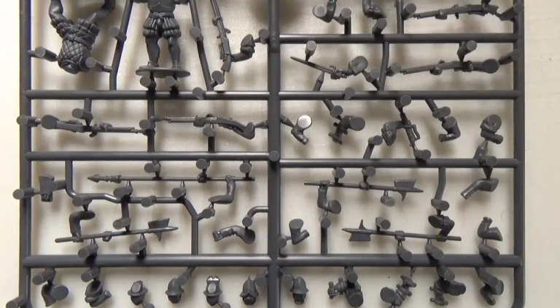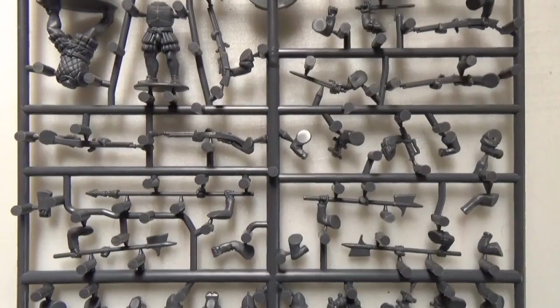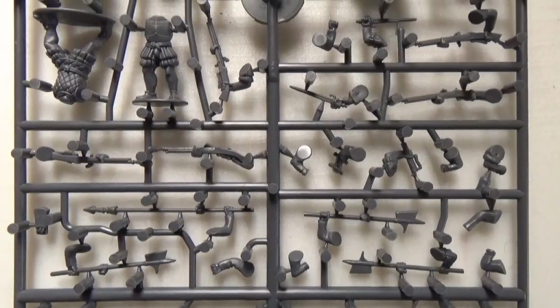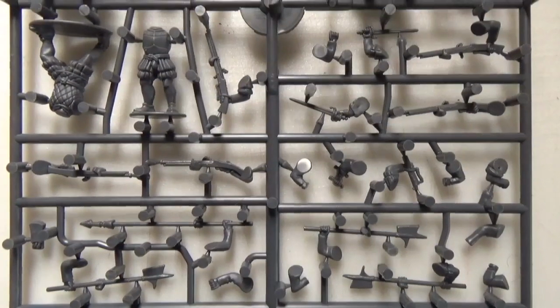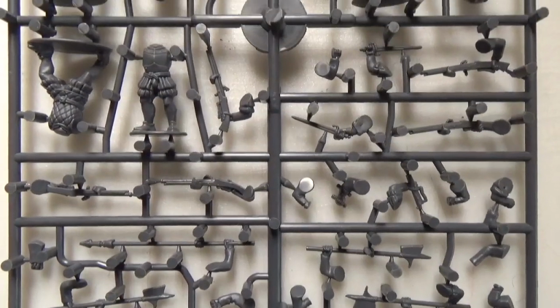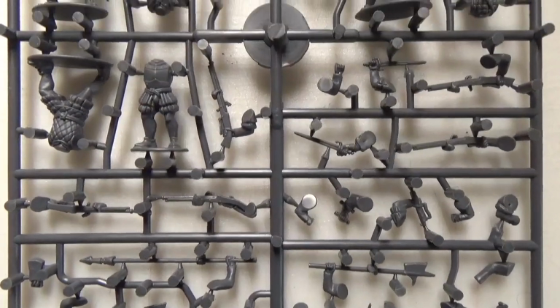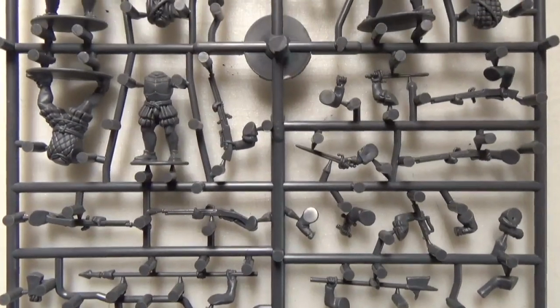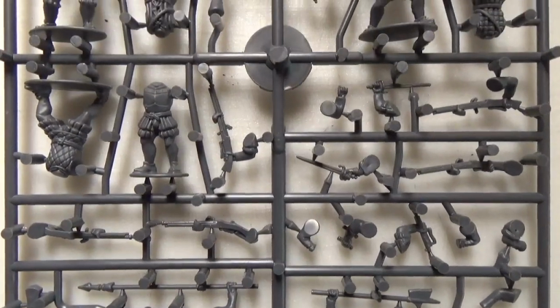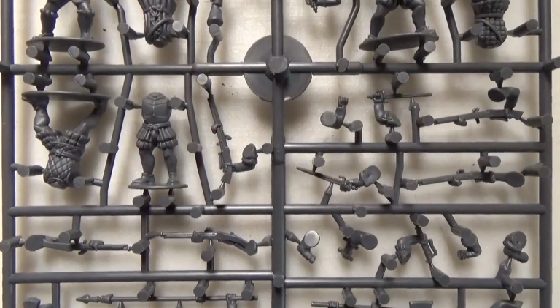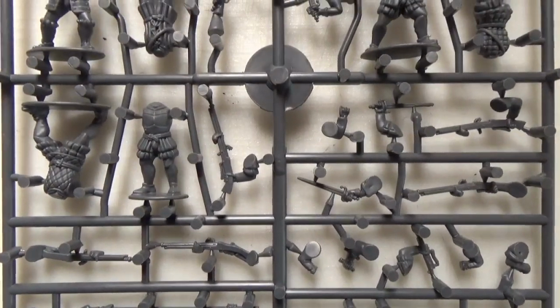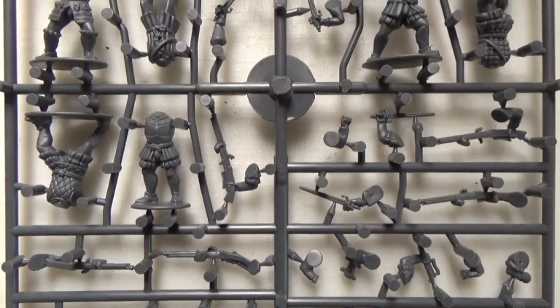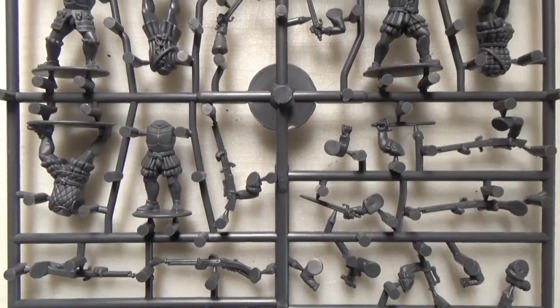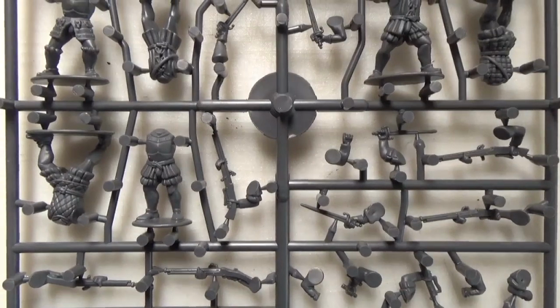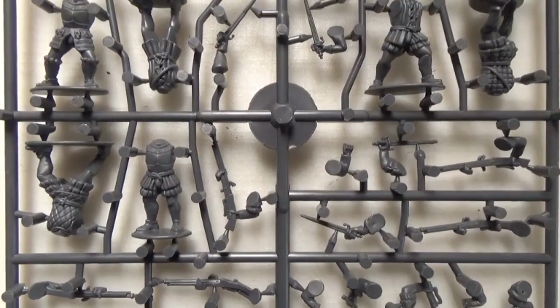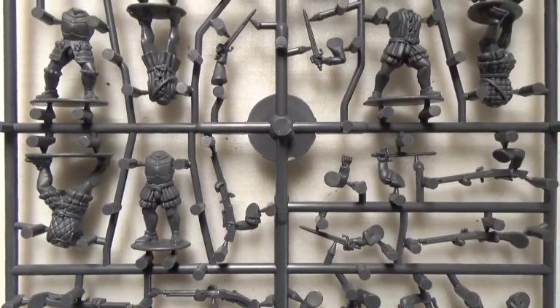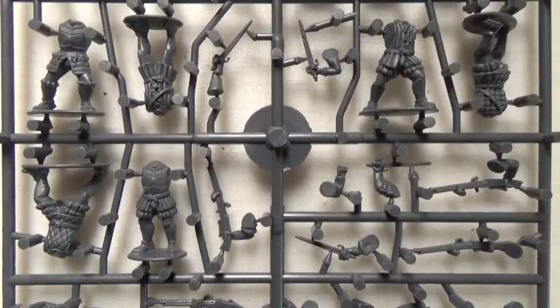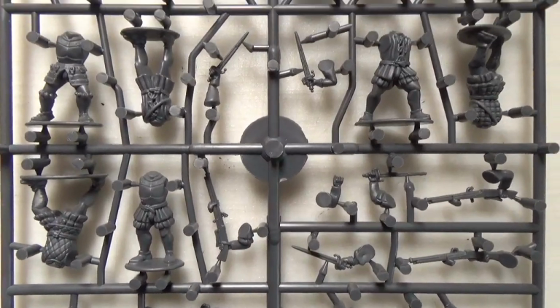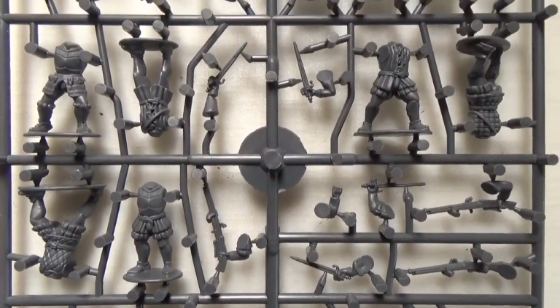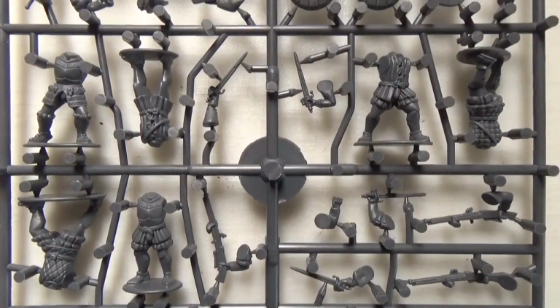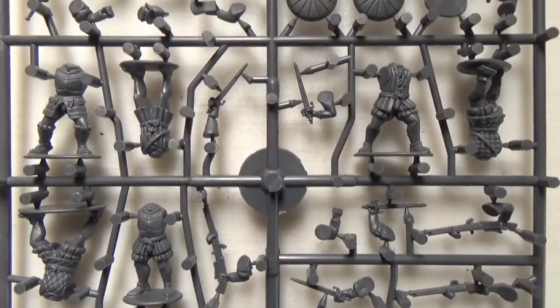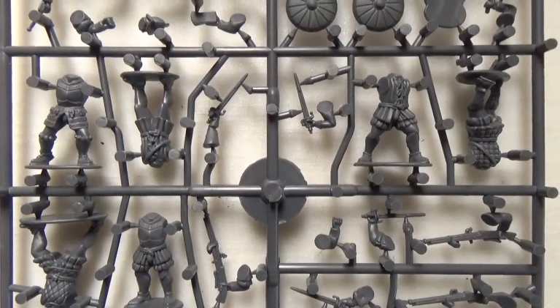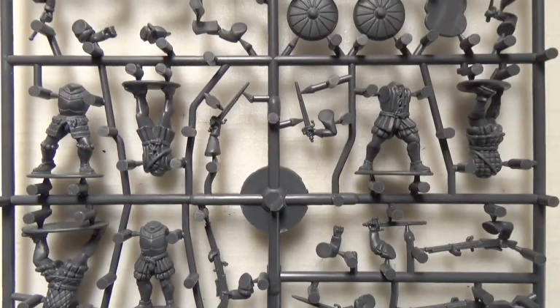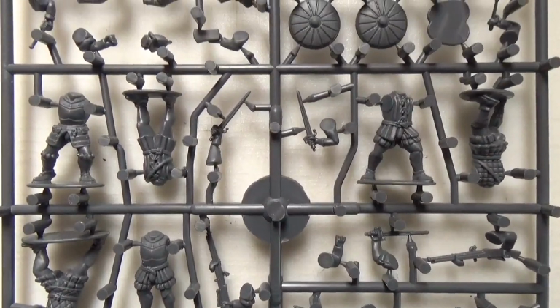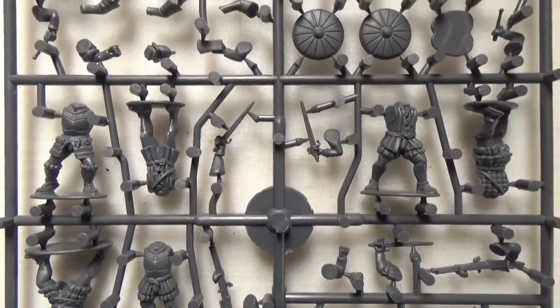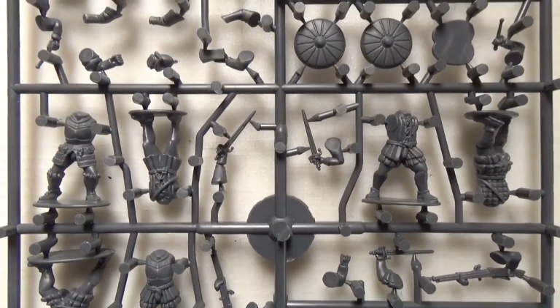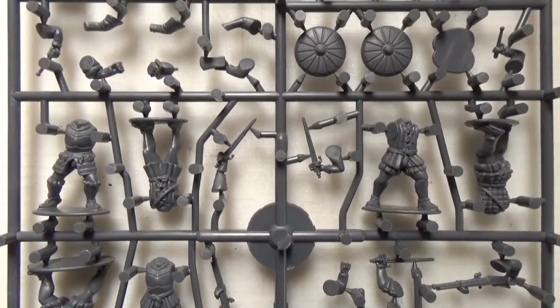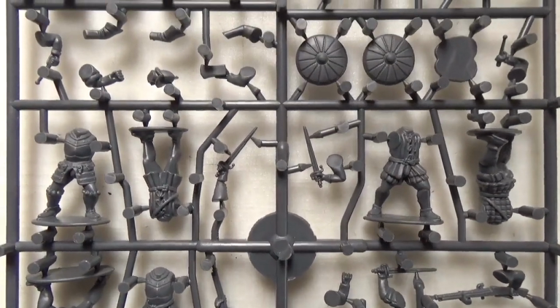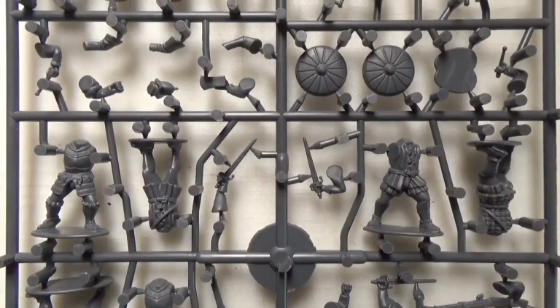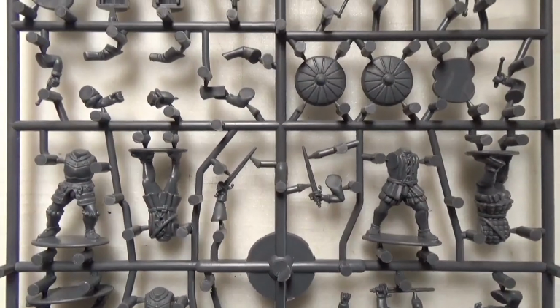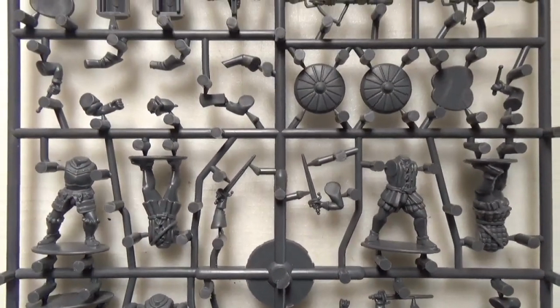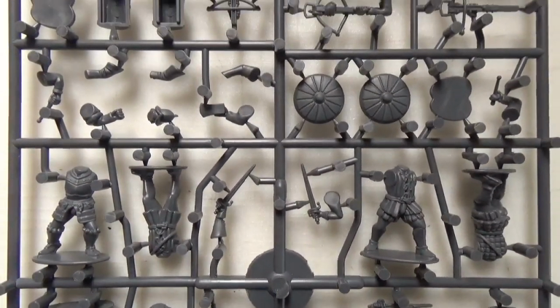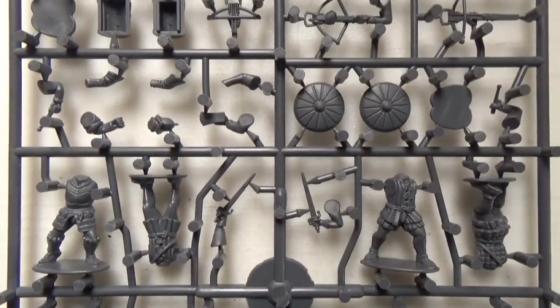I'm very excited to start putting them together to build my Mordheim Human Mercenaries Warband.